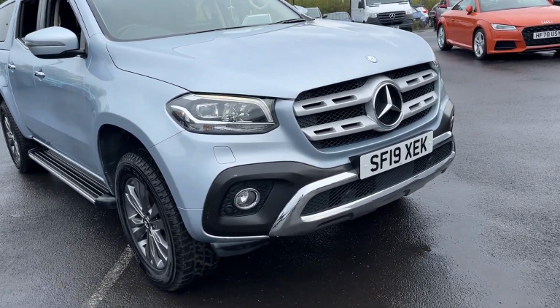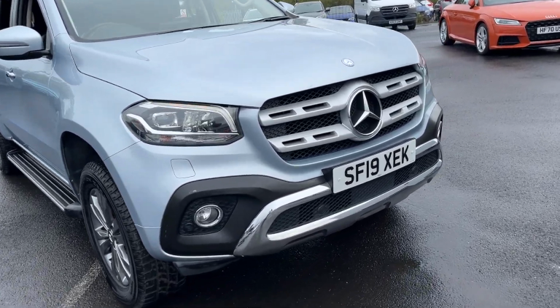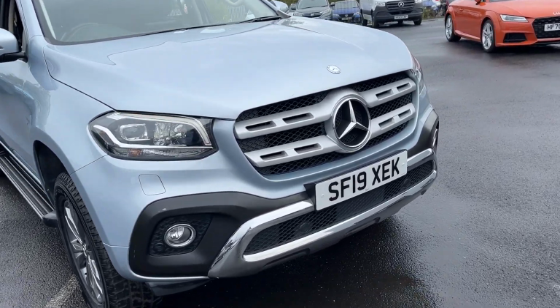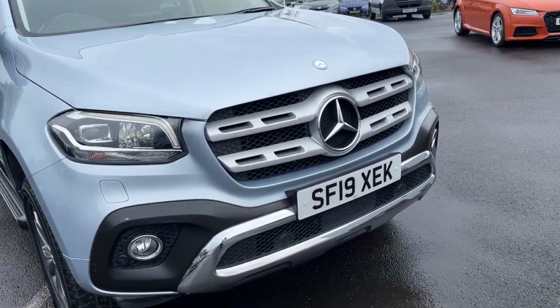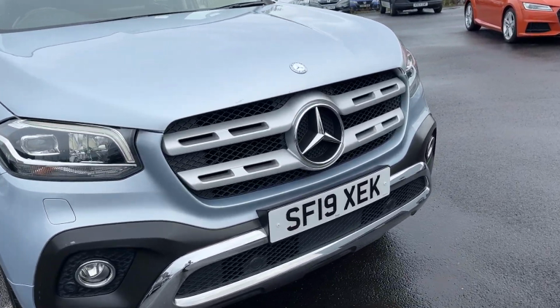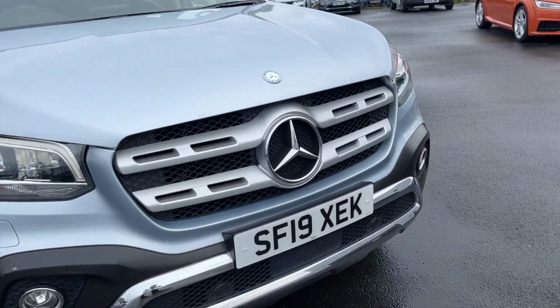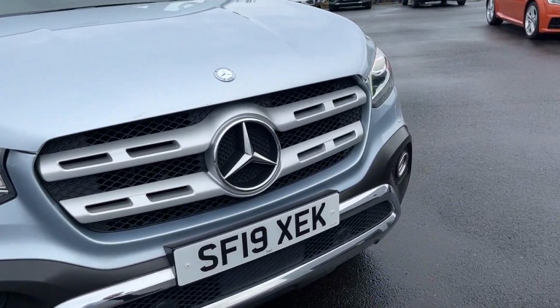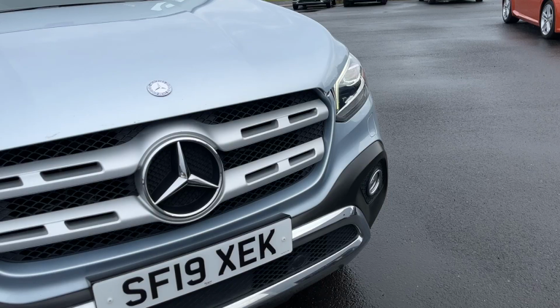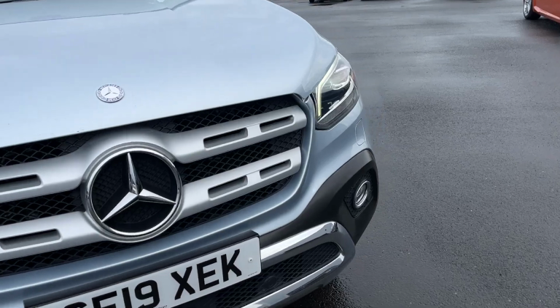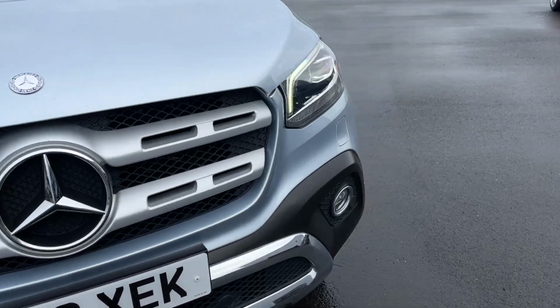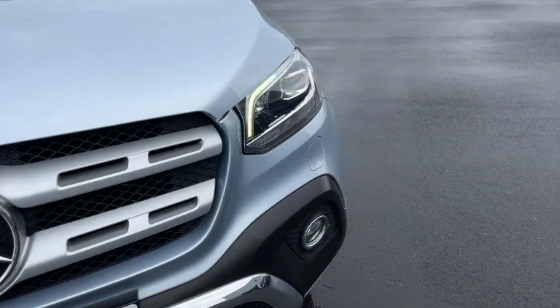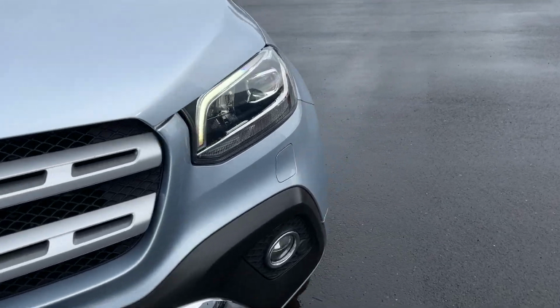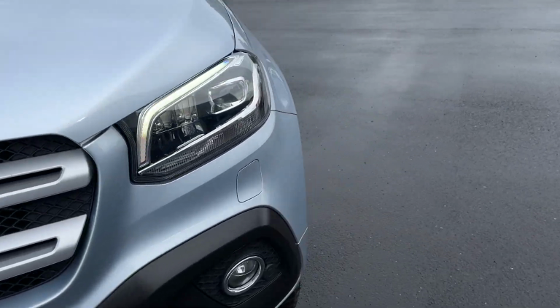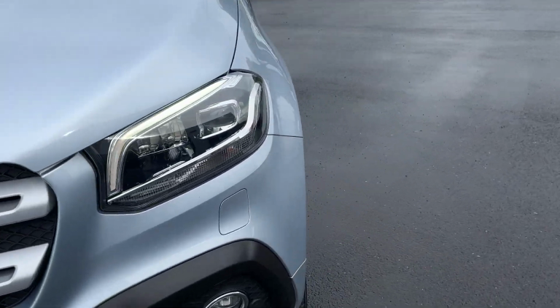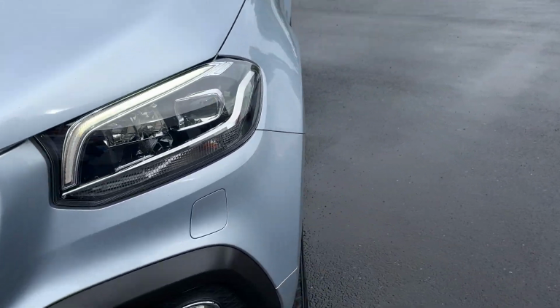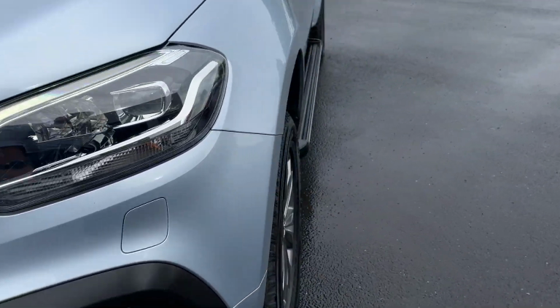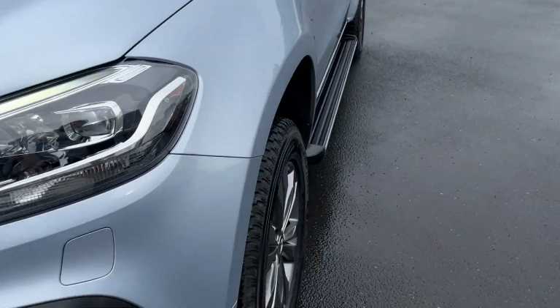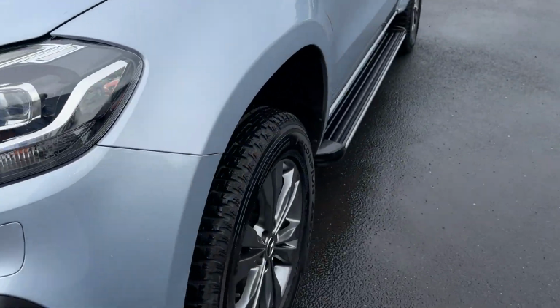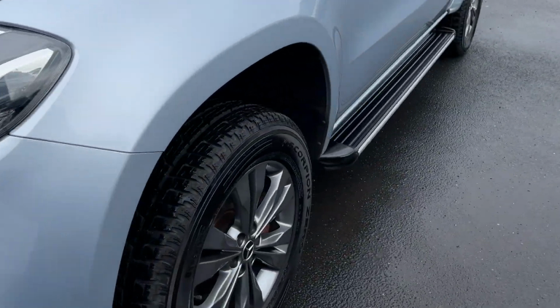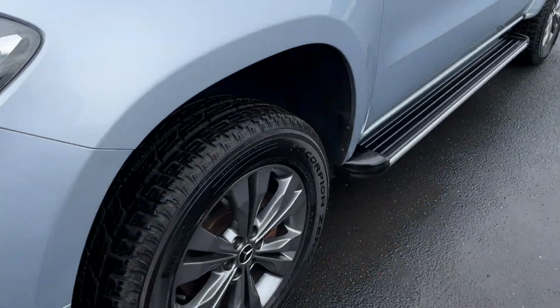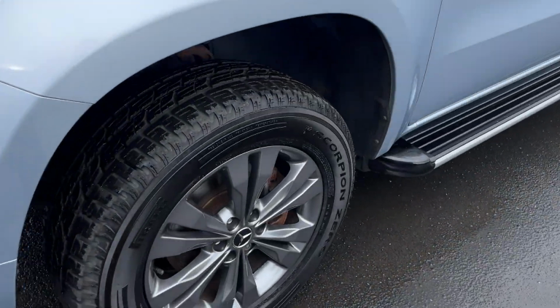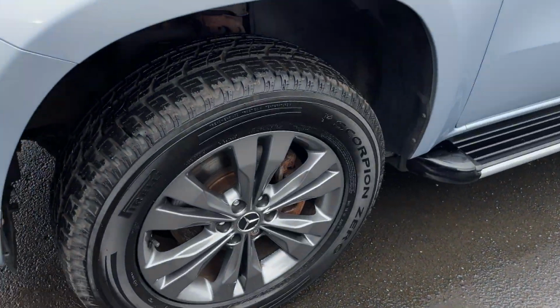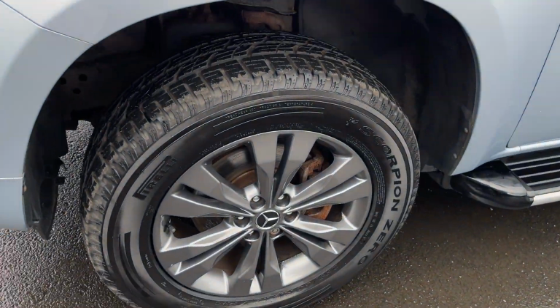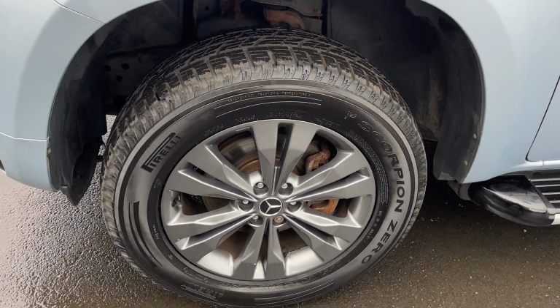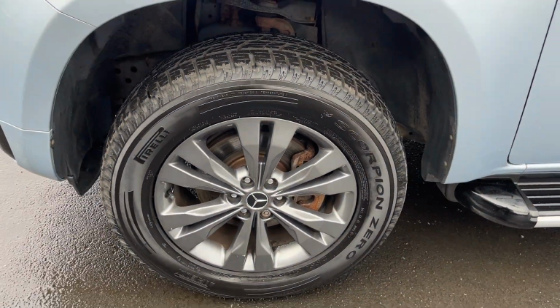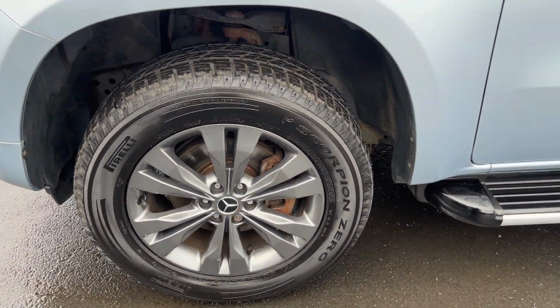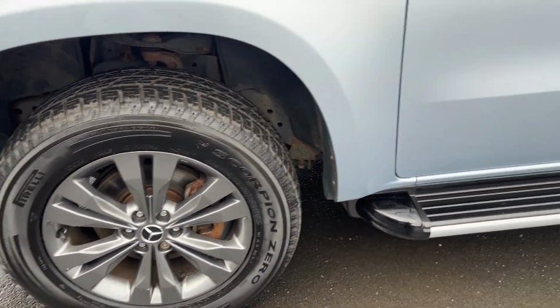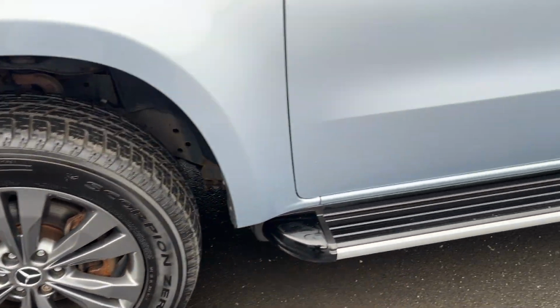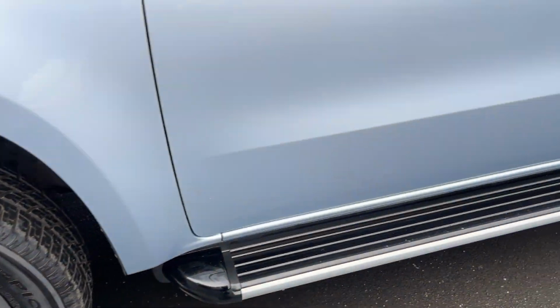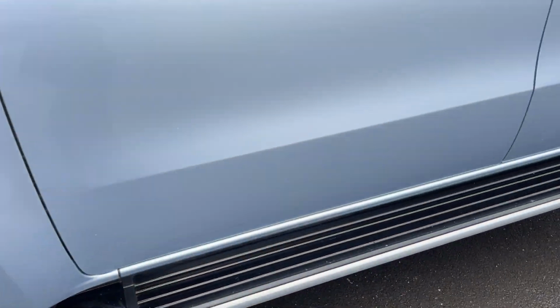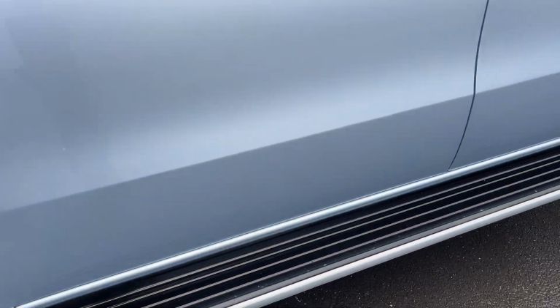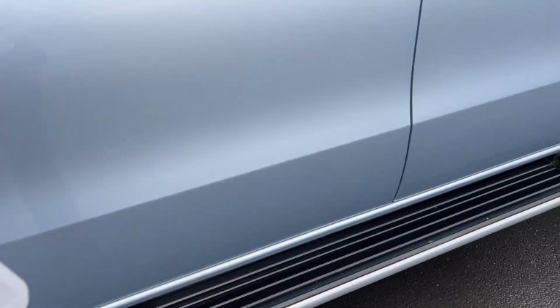So you've got front and rear daytime running lights, front and rear fog lights, front and rear parking sensors, alloy wheels, and a sidestep there.